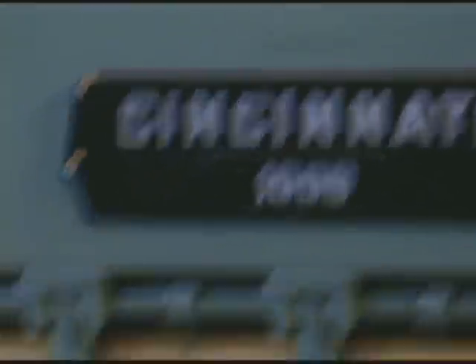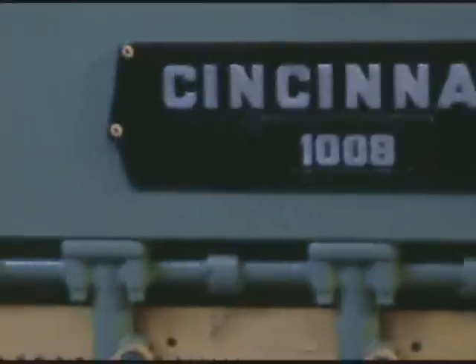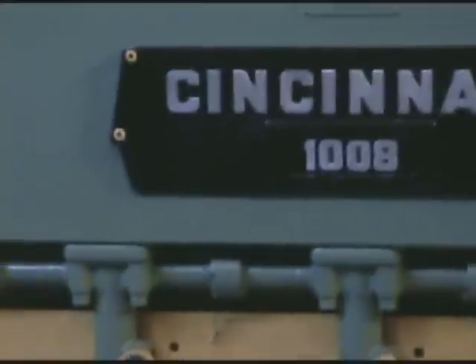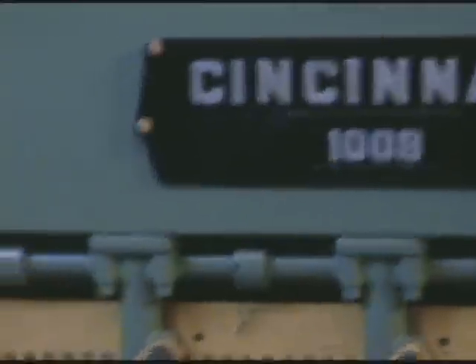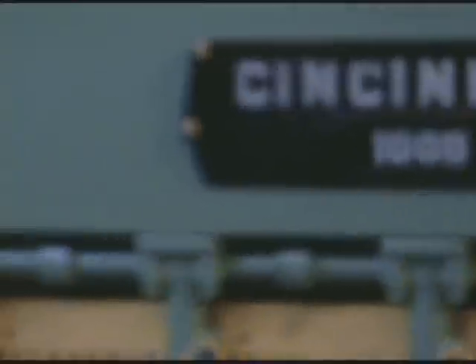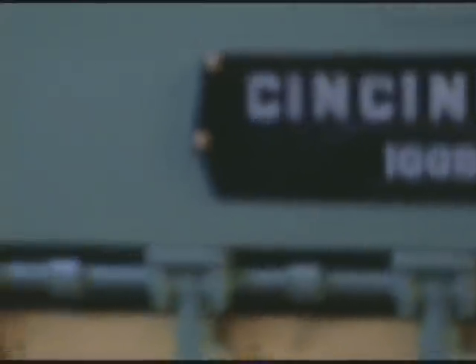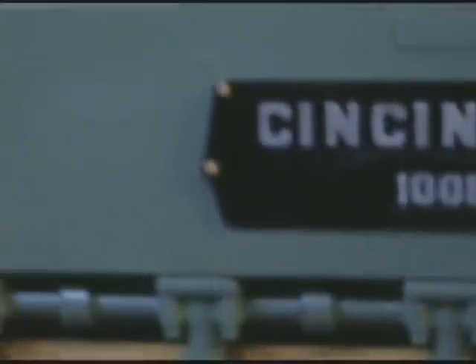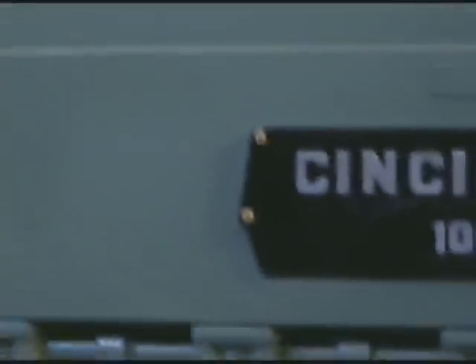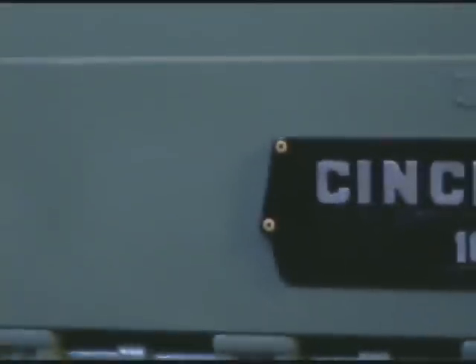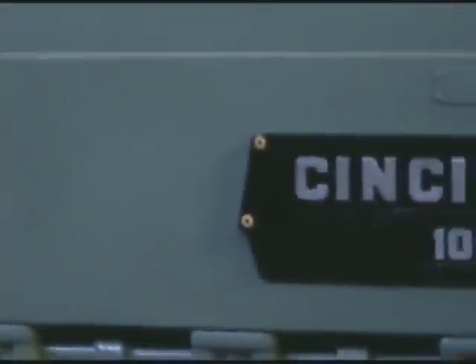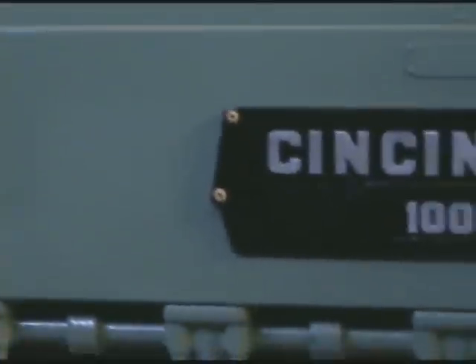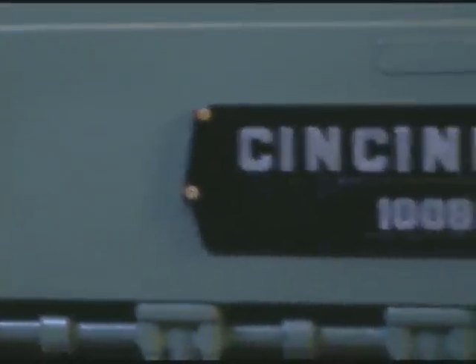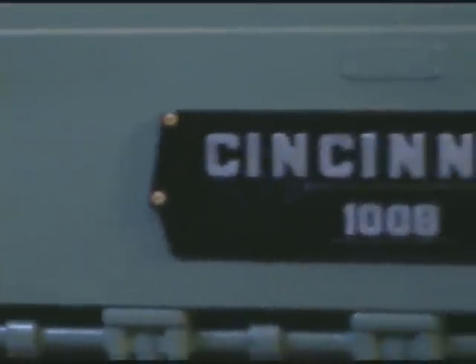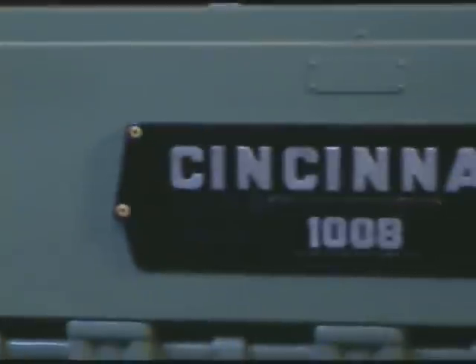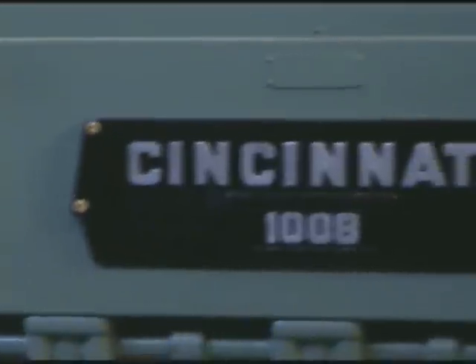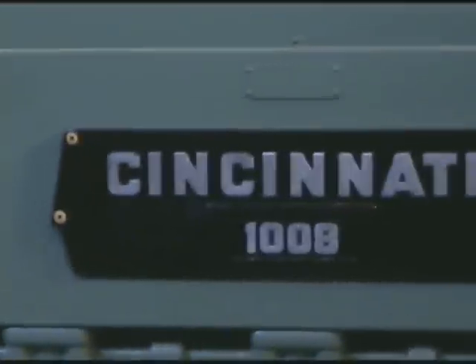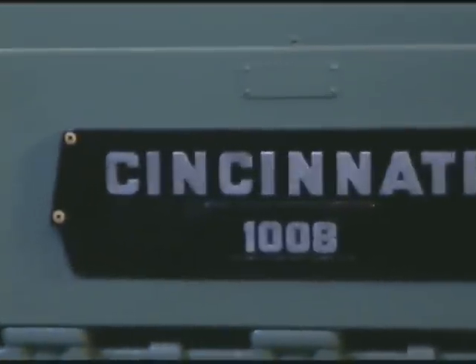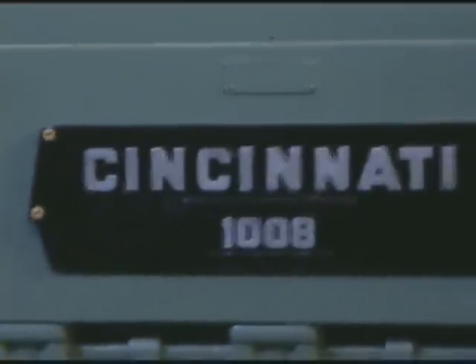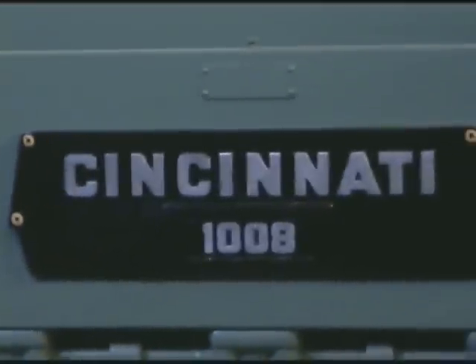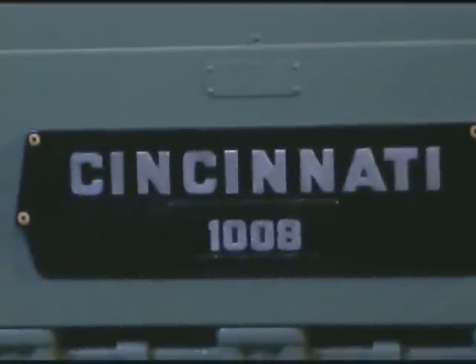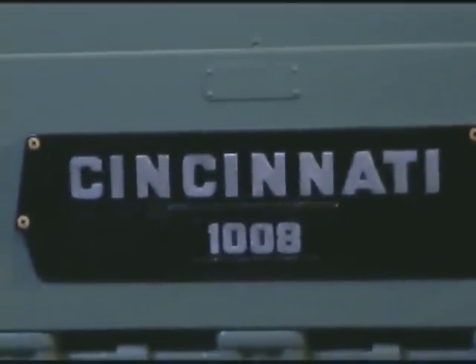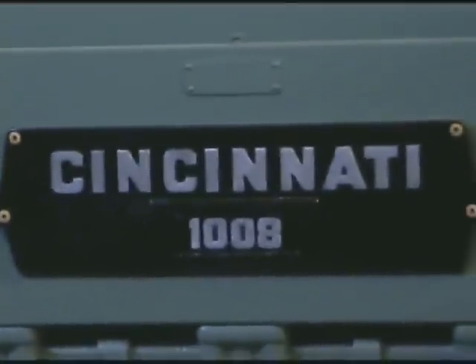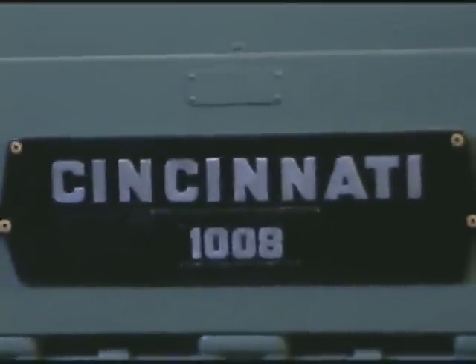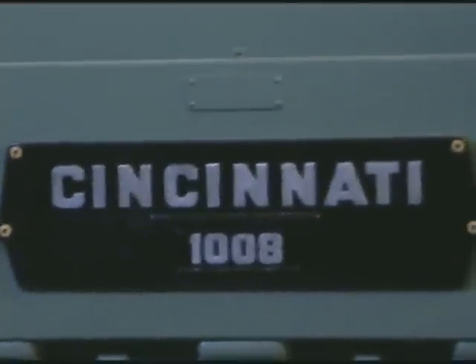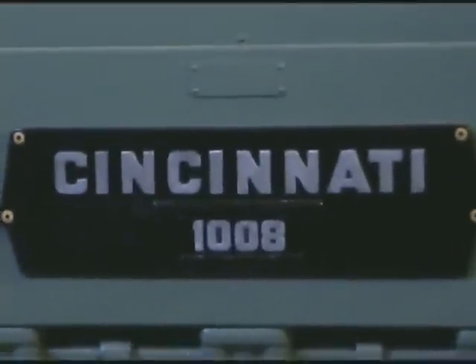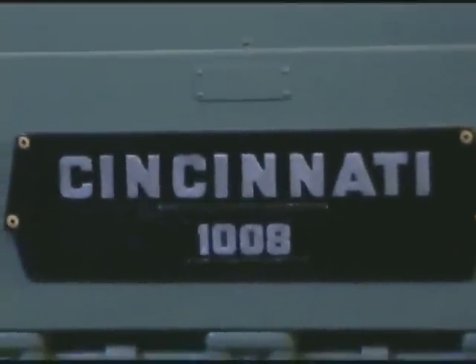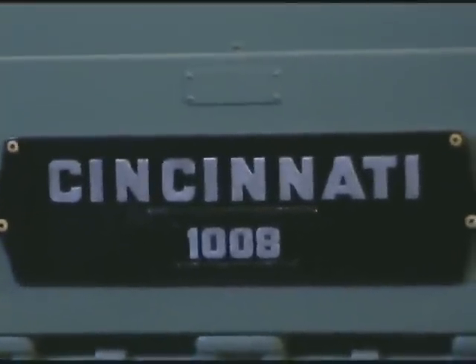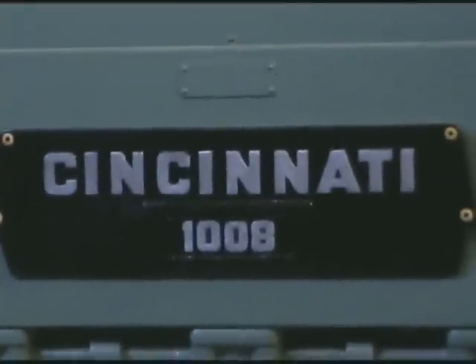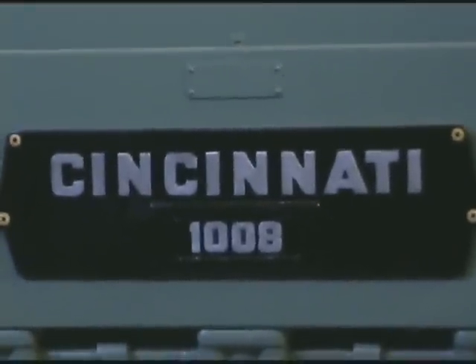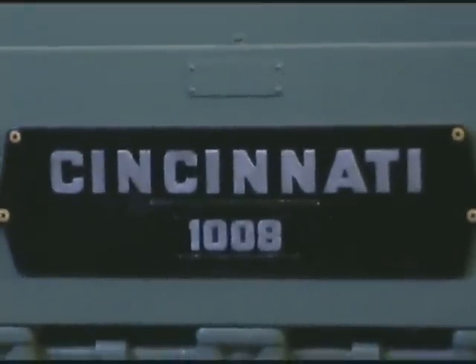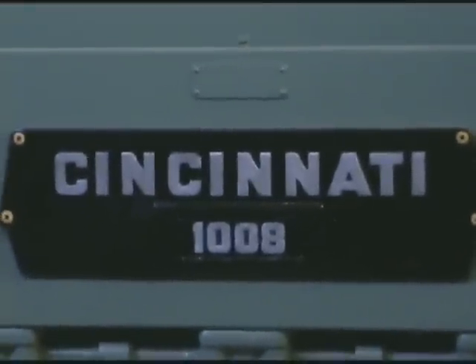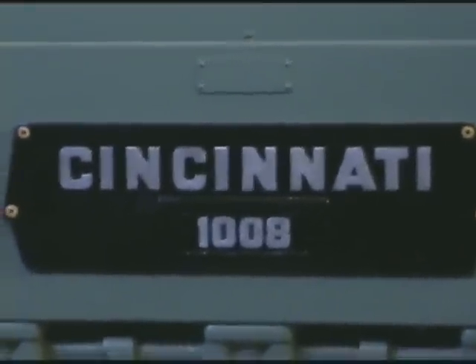This concludes the video of the Cincinnati 1008 at North American Machinery.